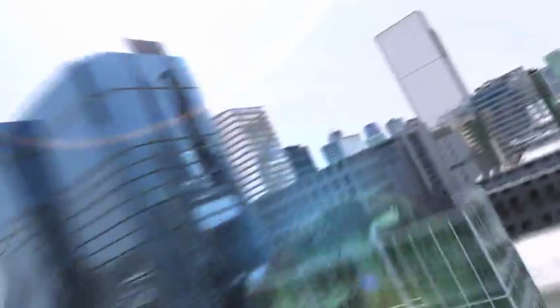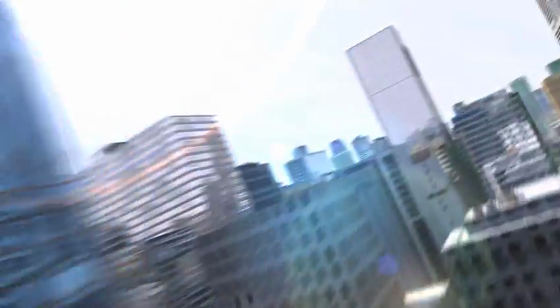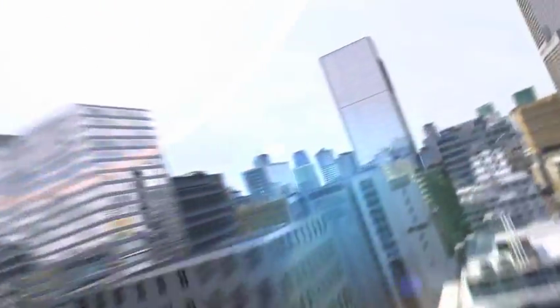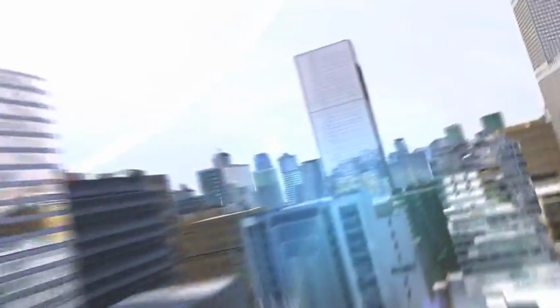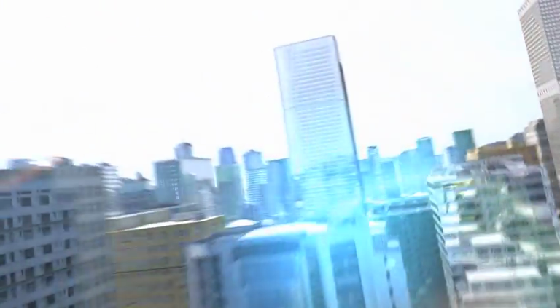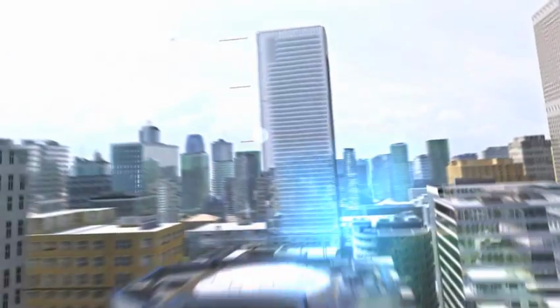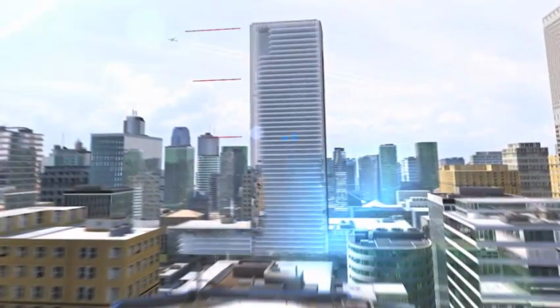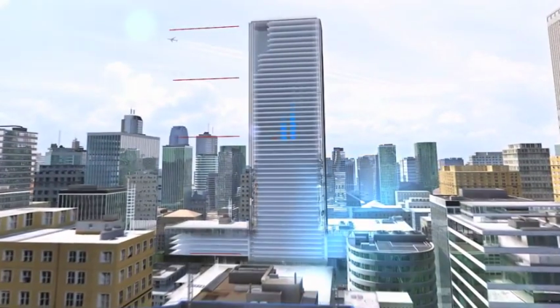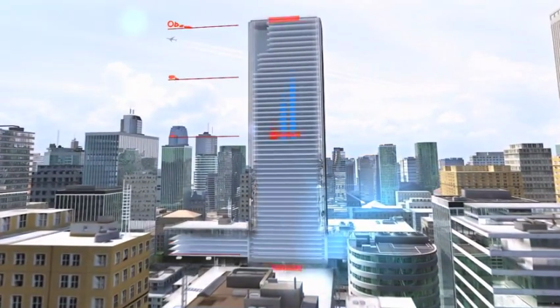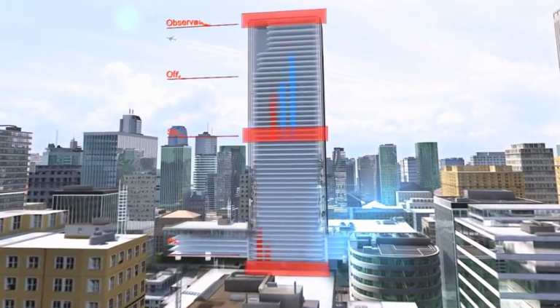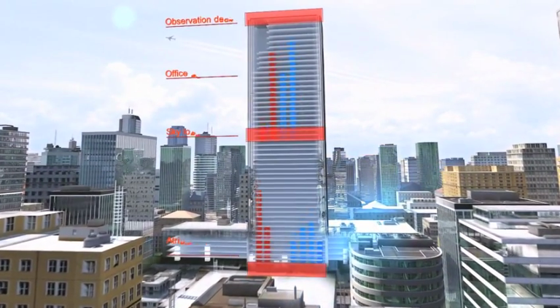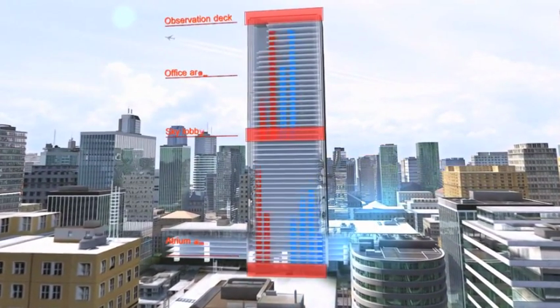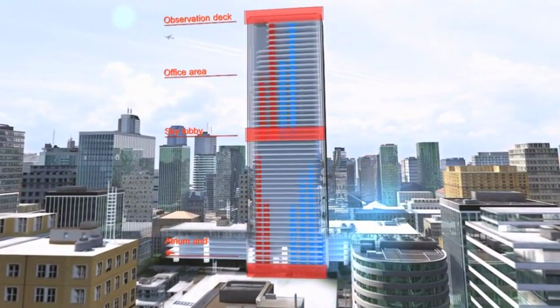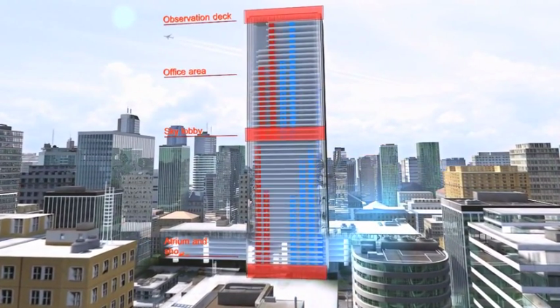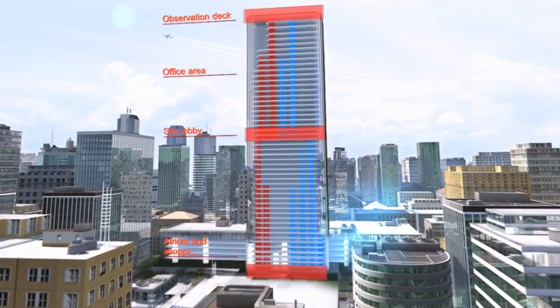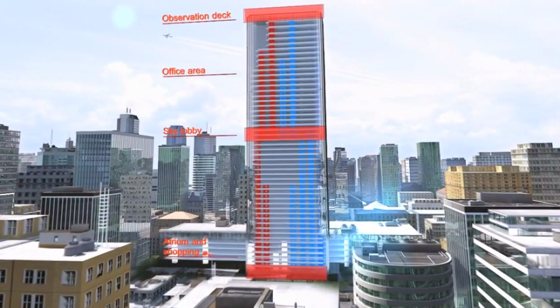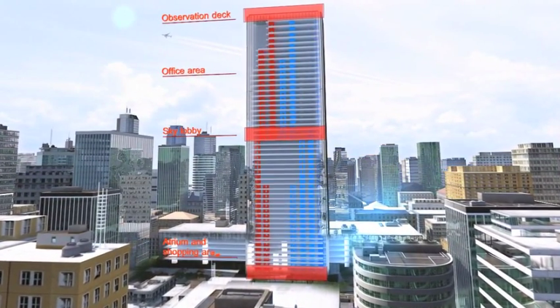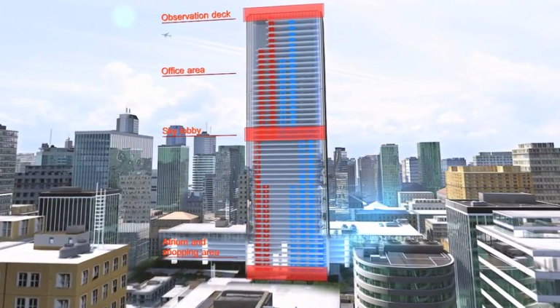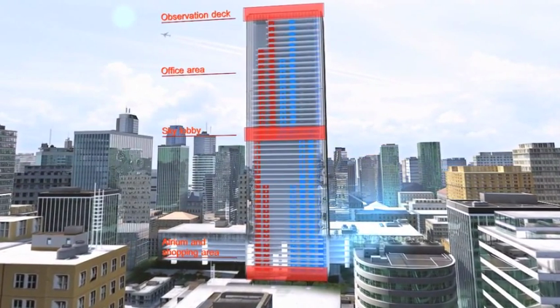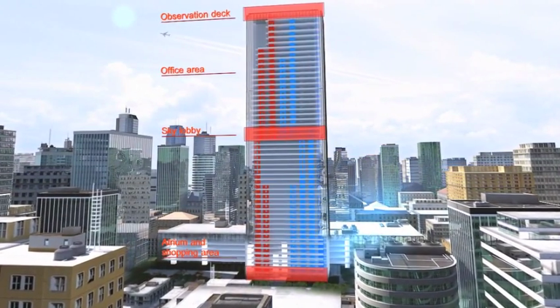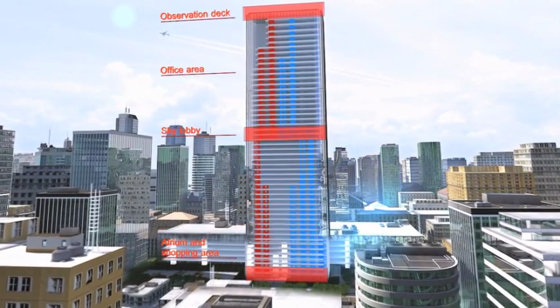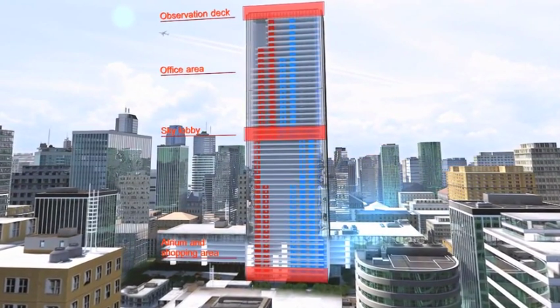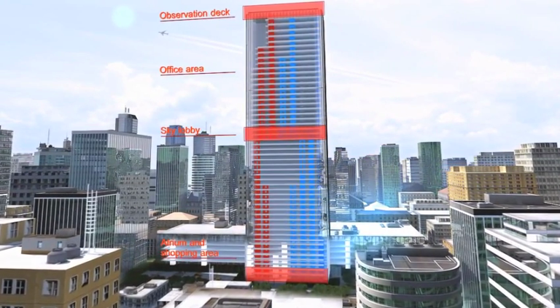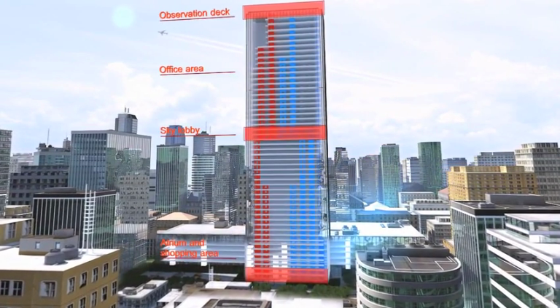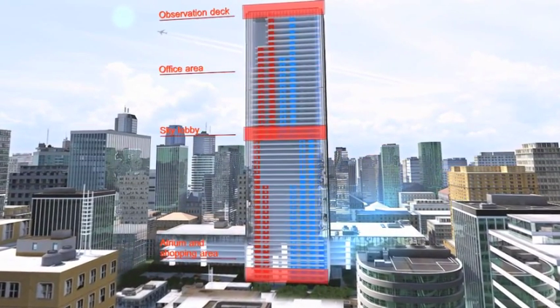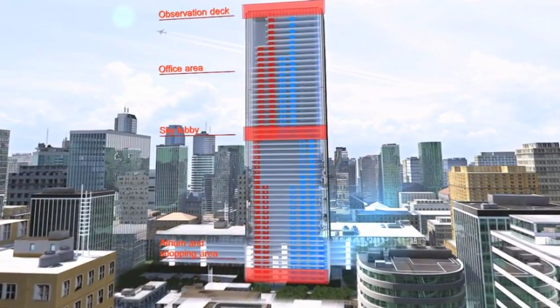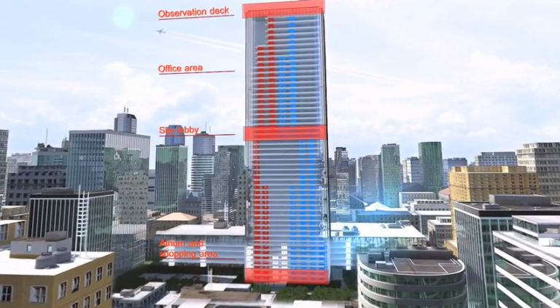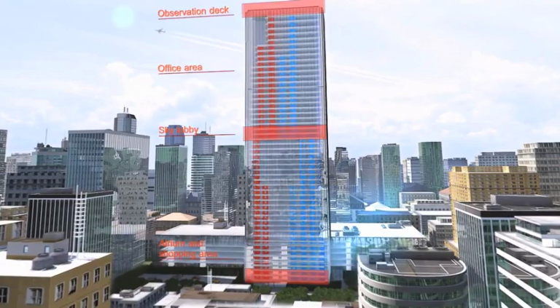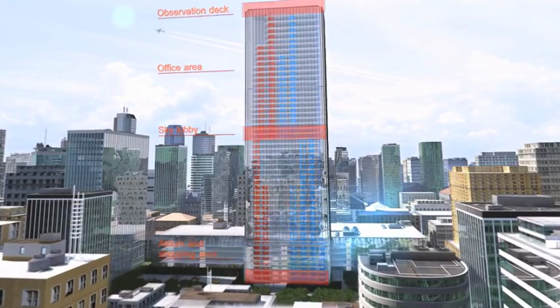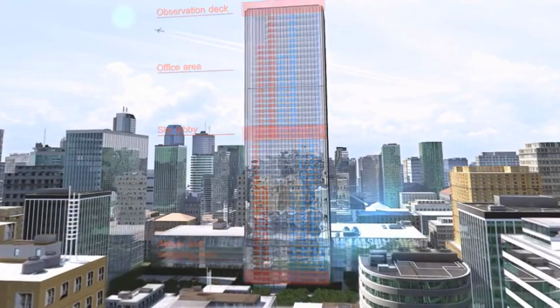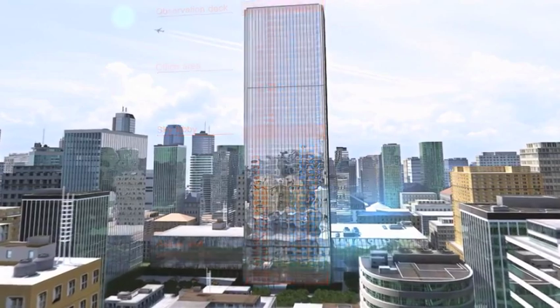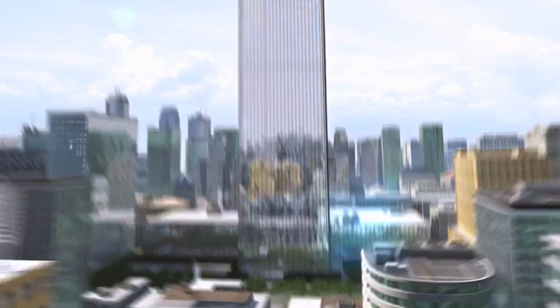Each breakthrough raises the technology to a new level. Schindler 7000 — the height of standardization throughout.